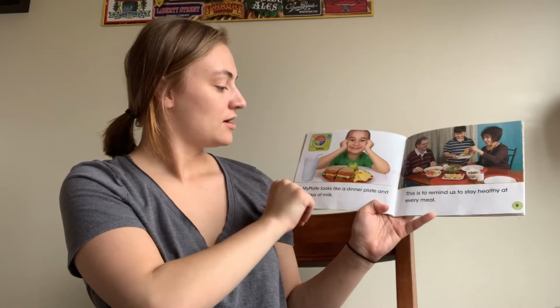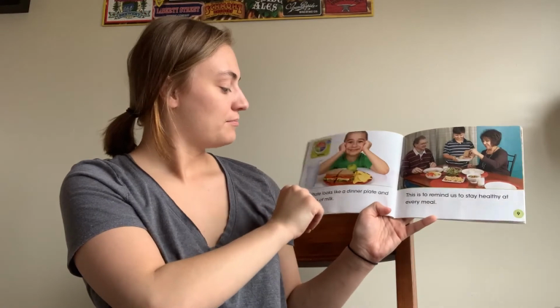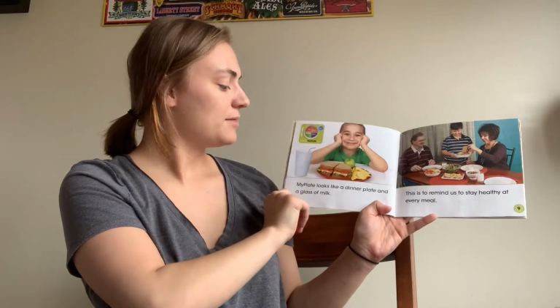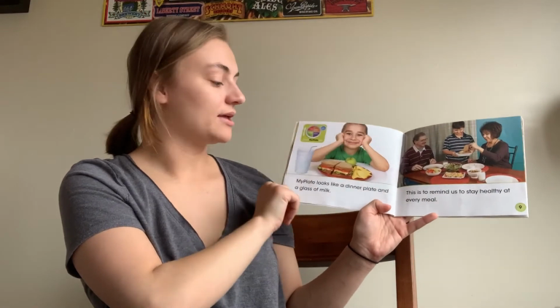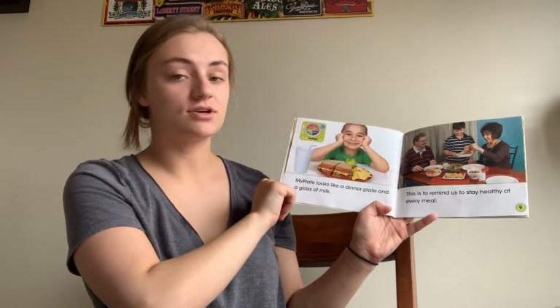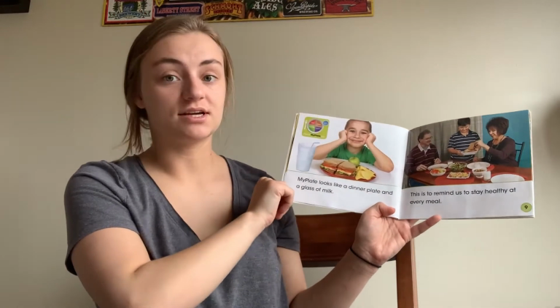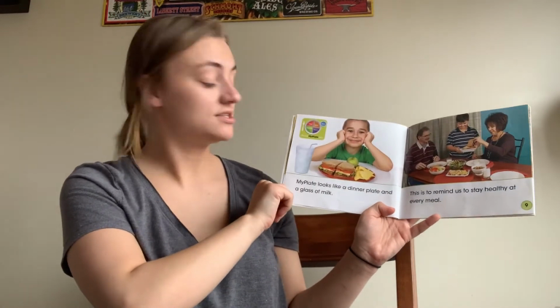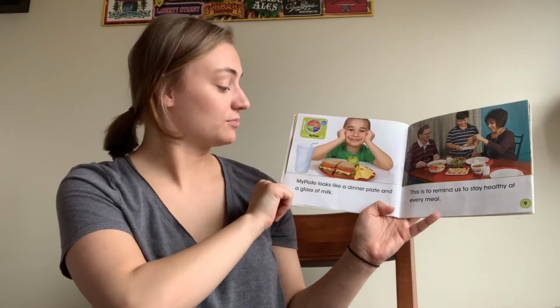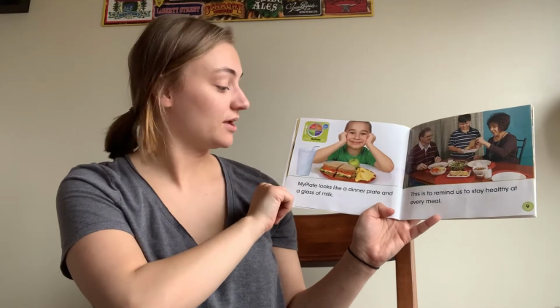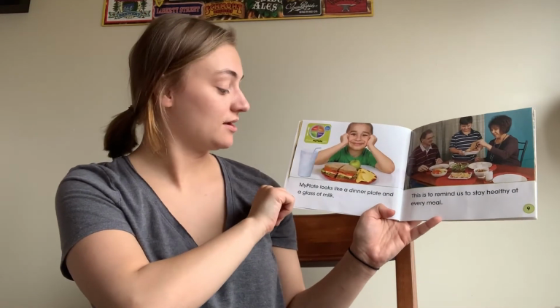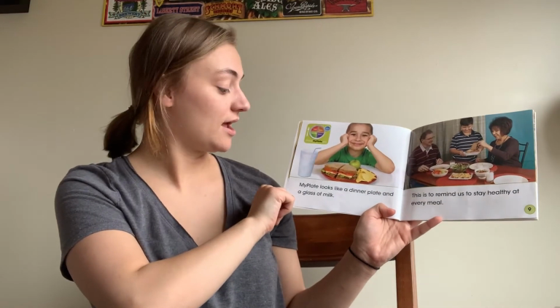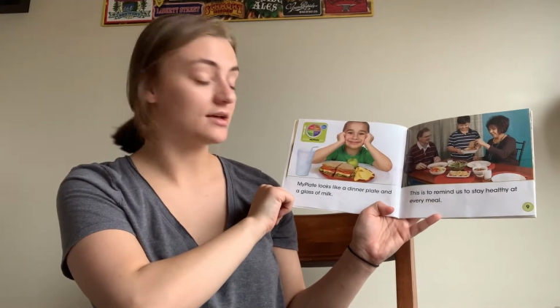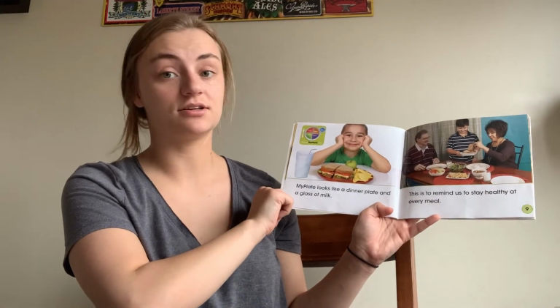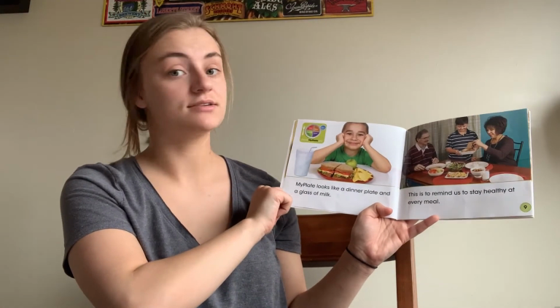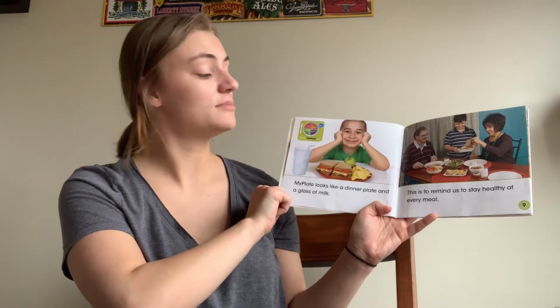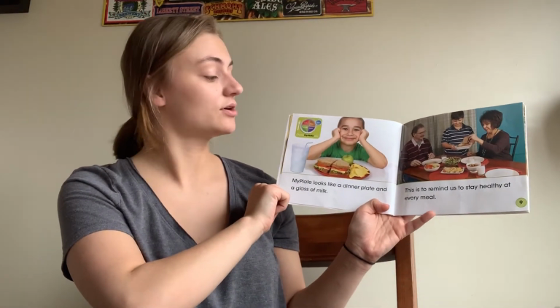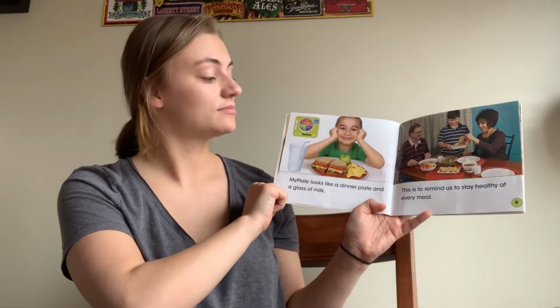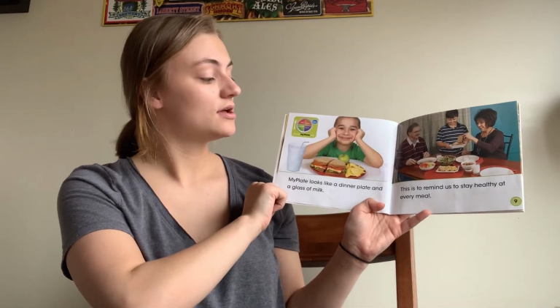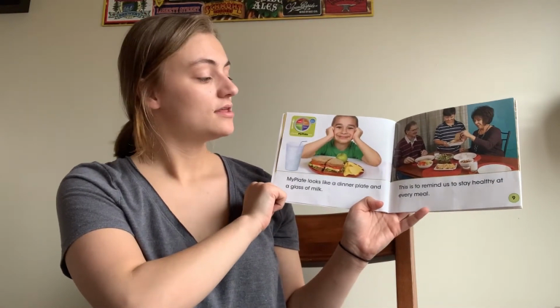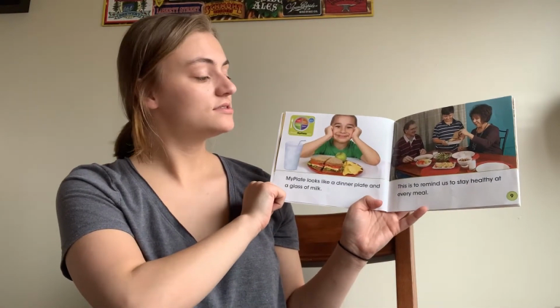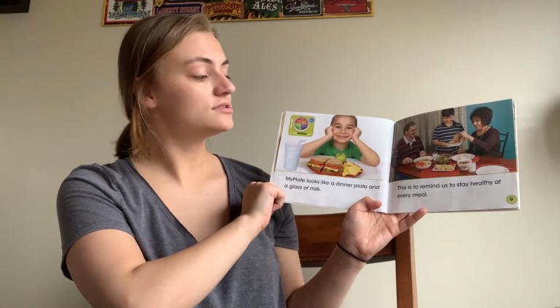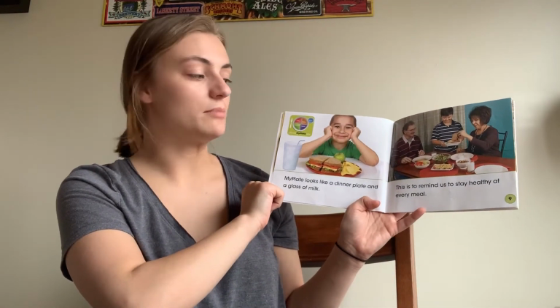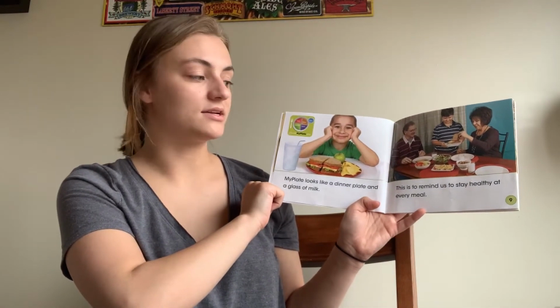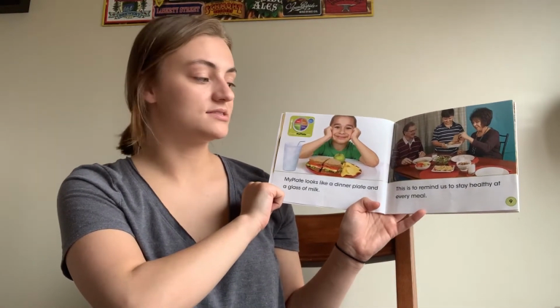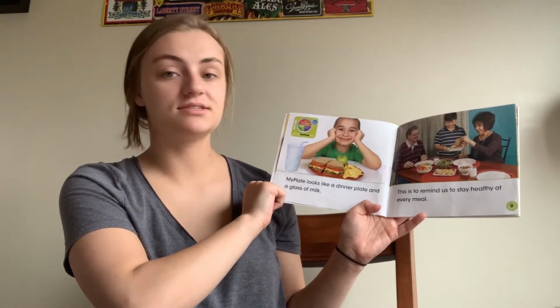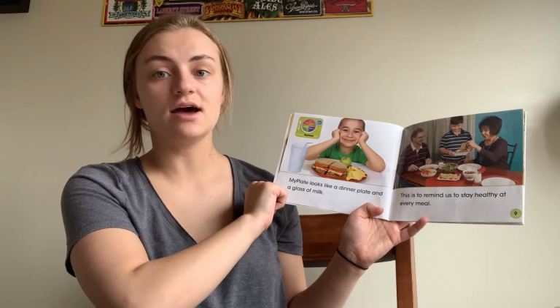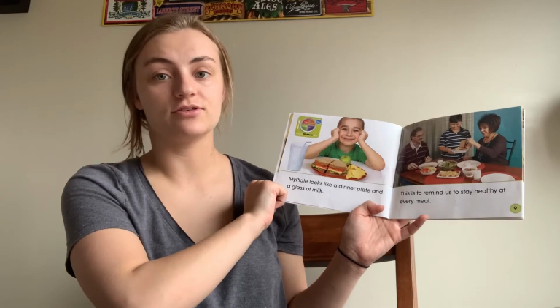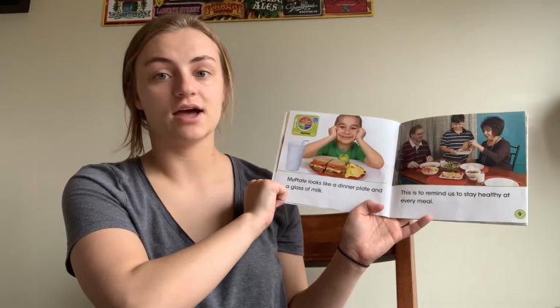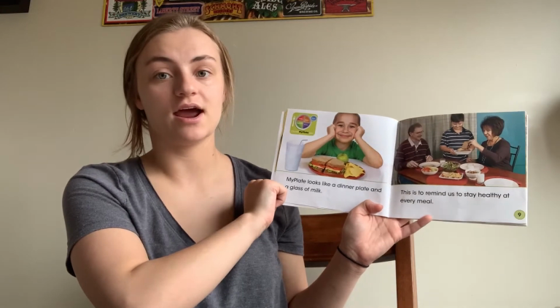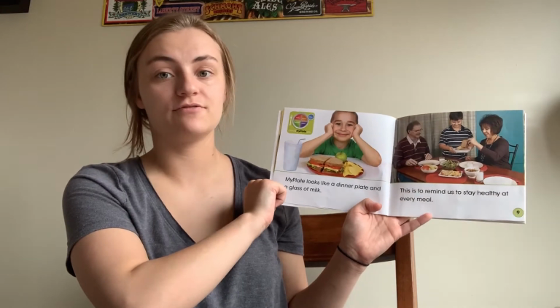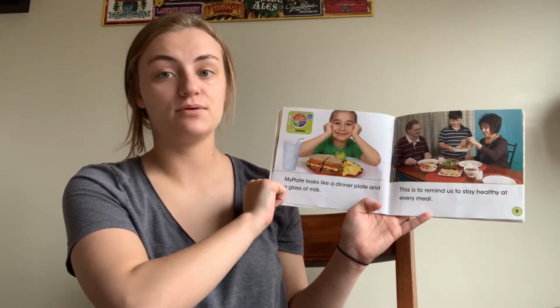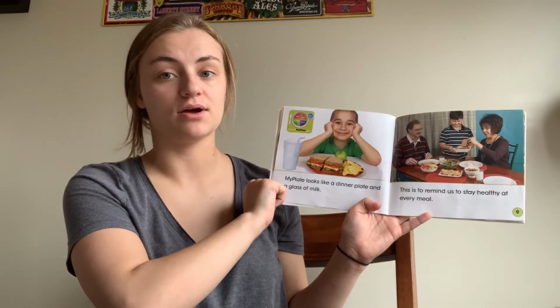My Plate looks like a dinner plate and a glass of milk. This is to remind us to stay healthy at every meal.